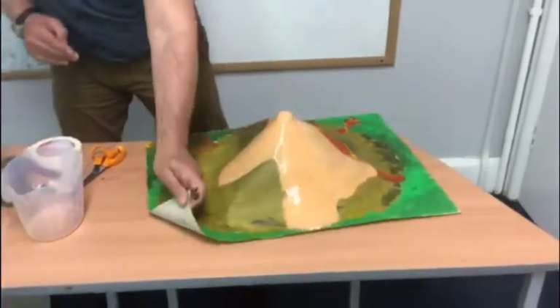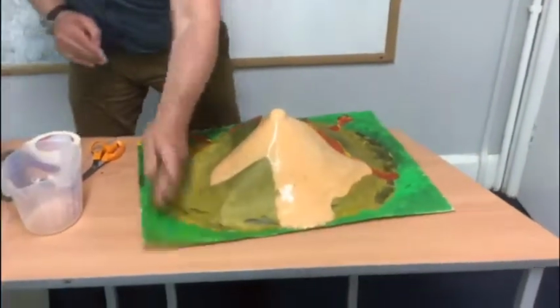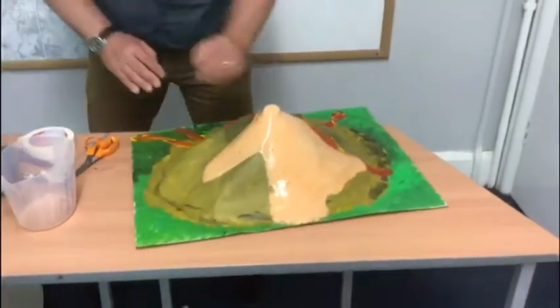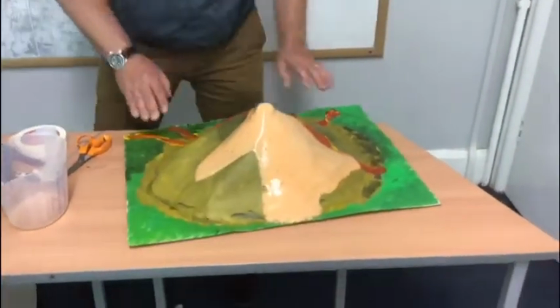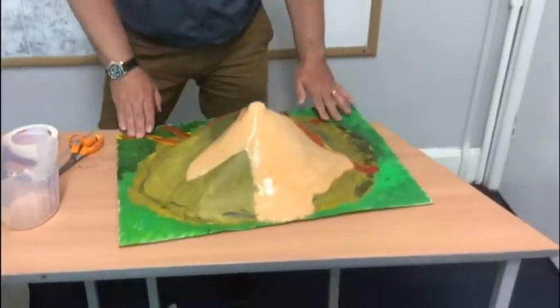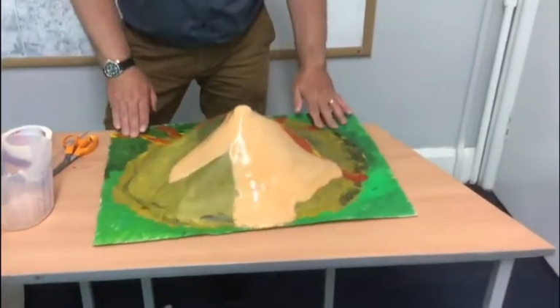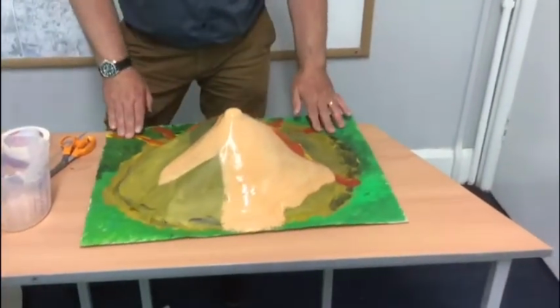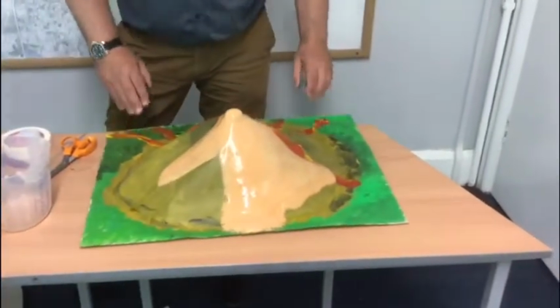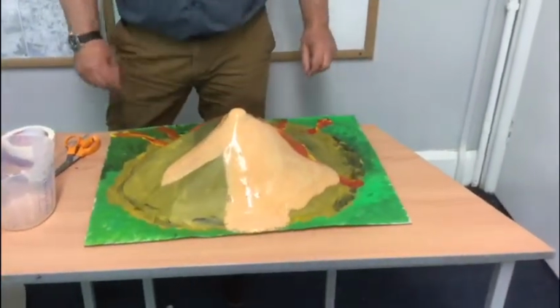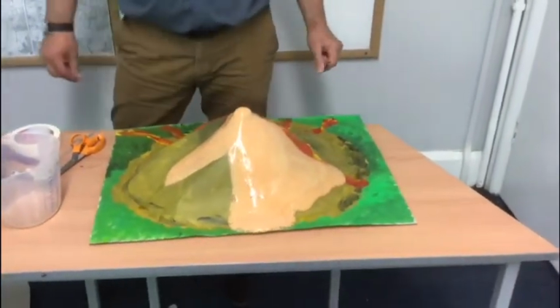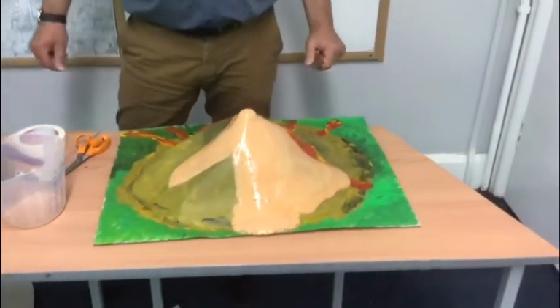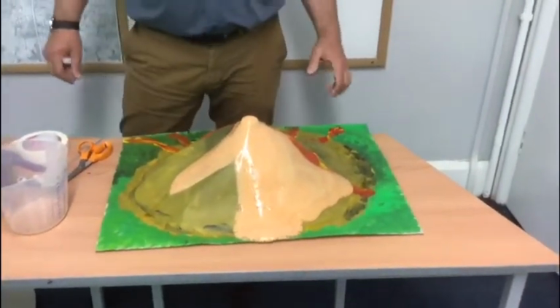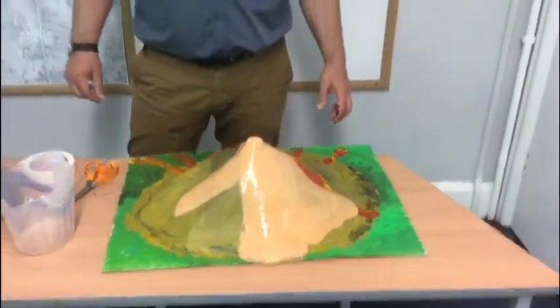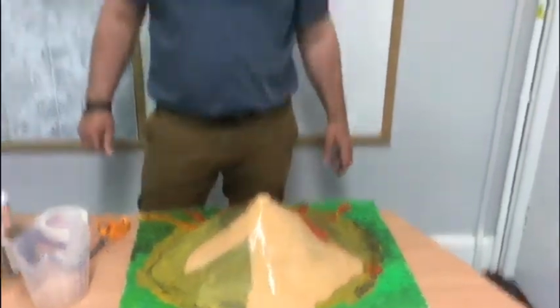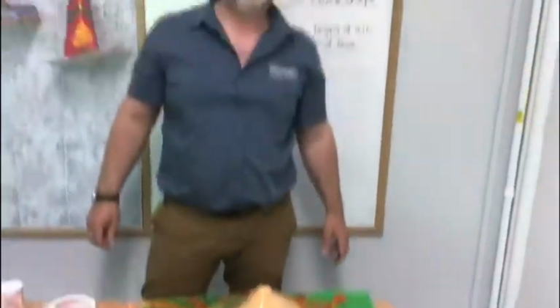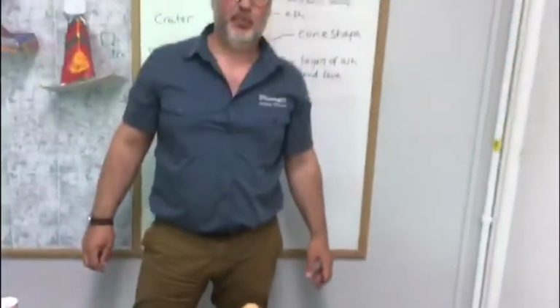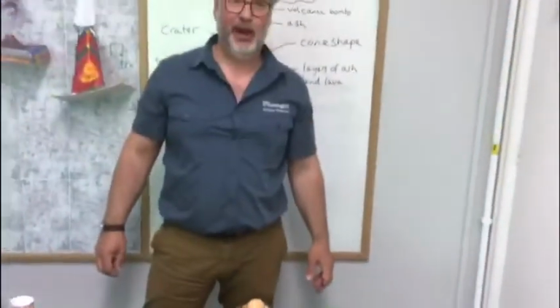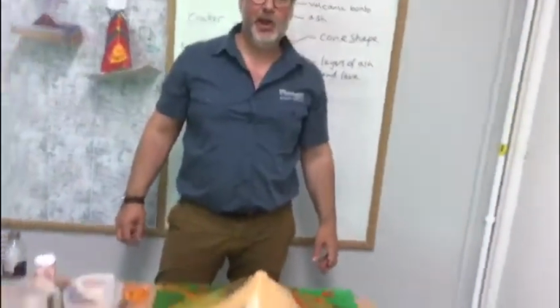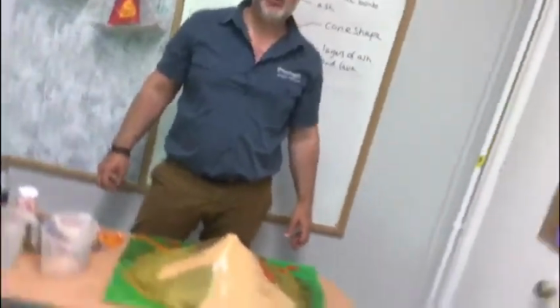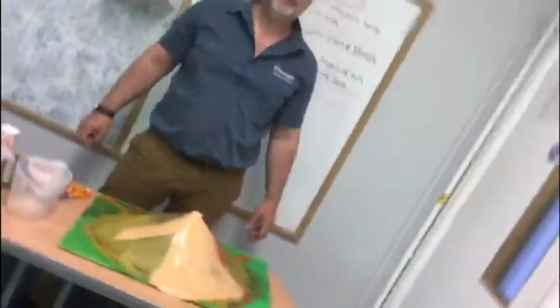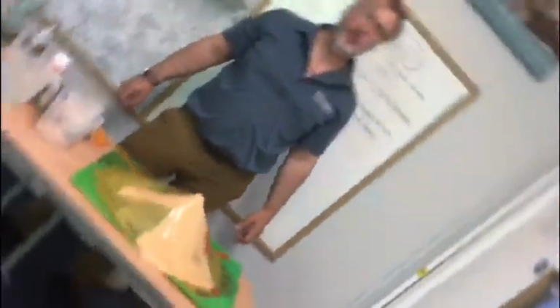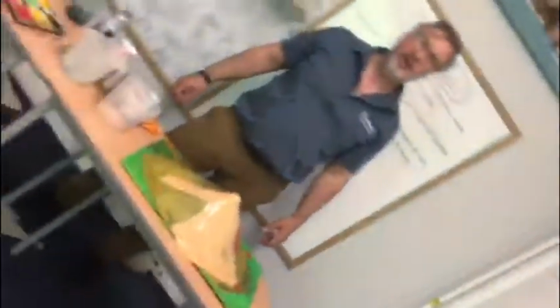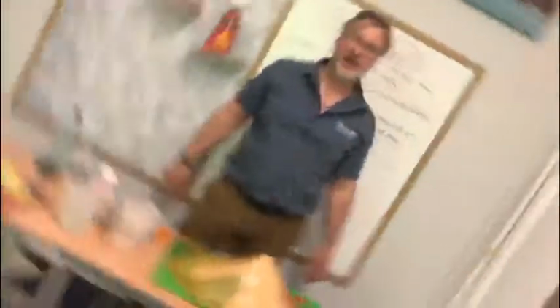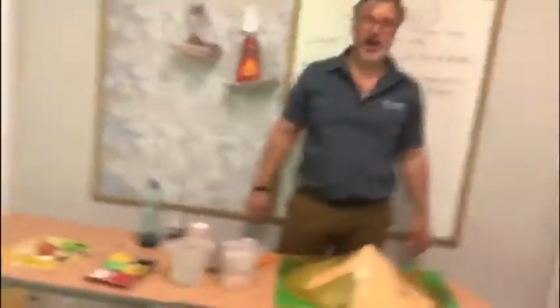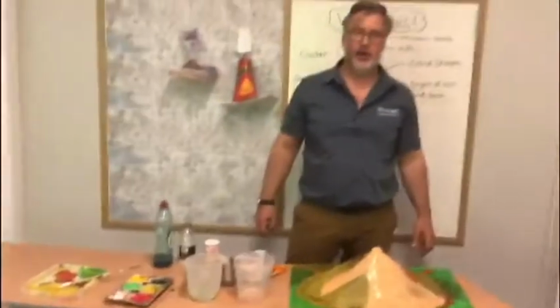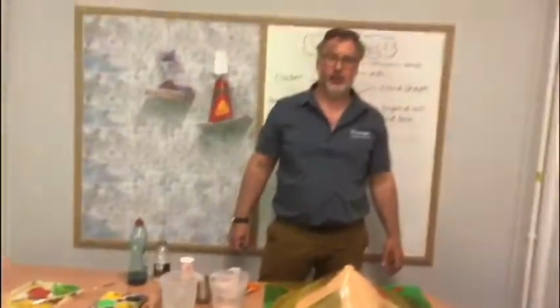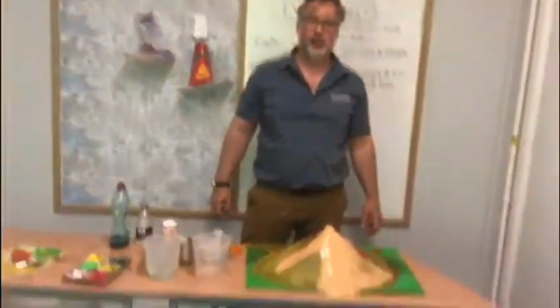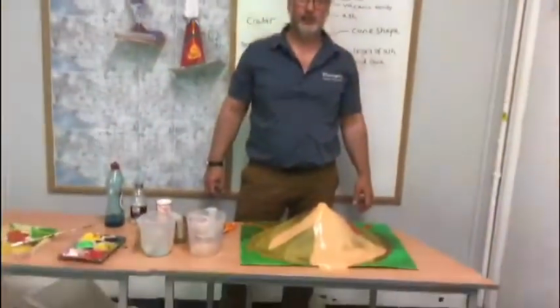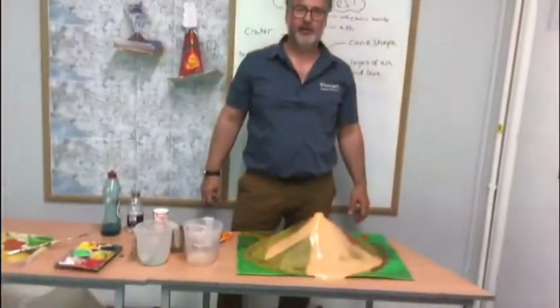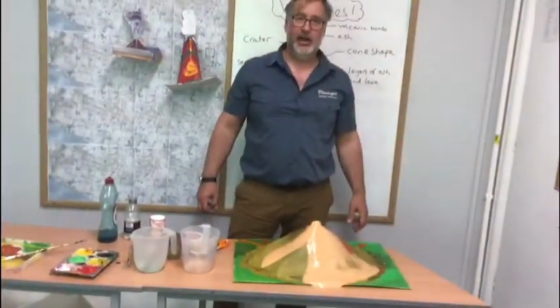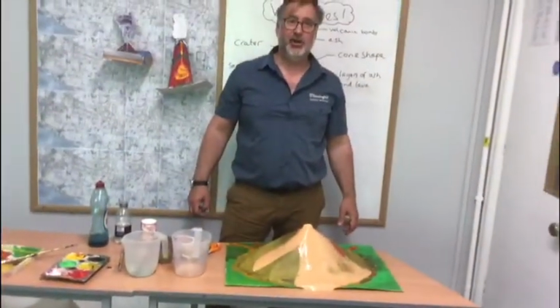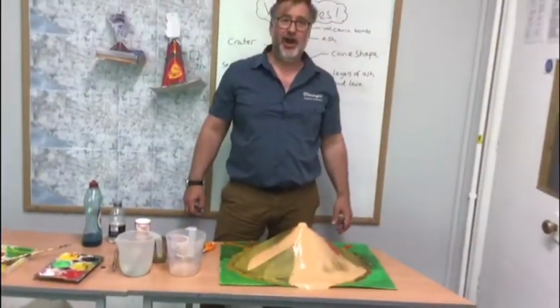And there we have it — your exploding volcano. Enjoy! Bye-bye.